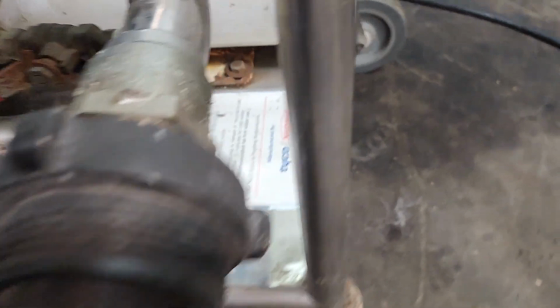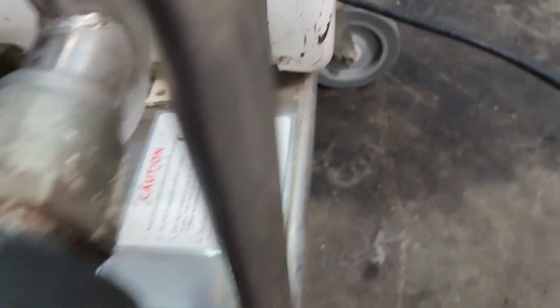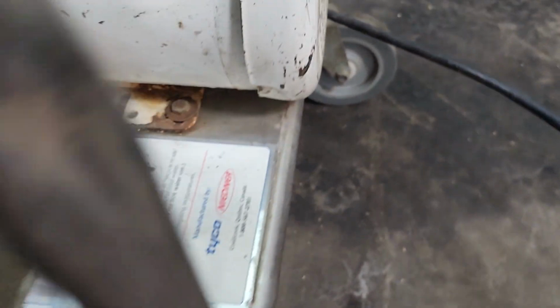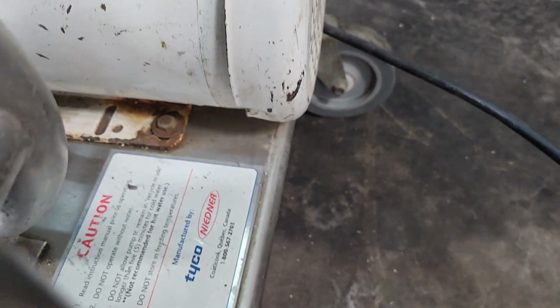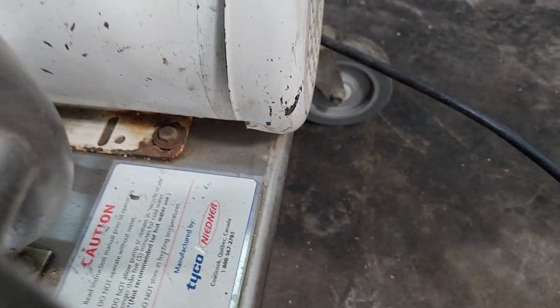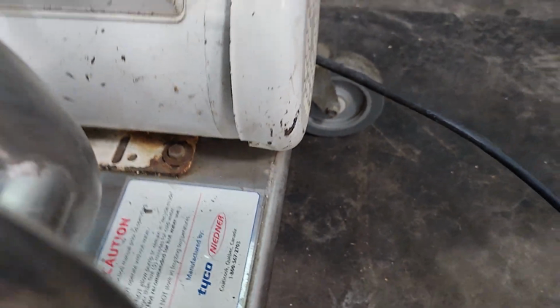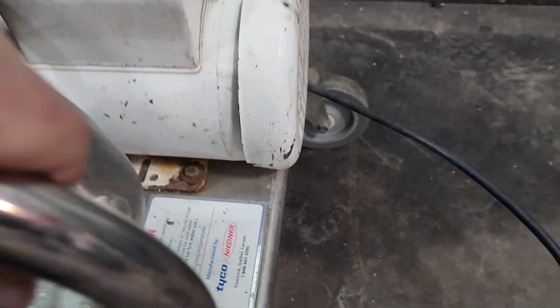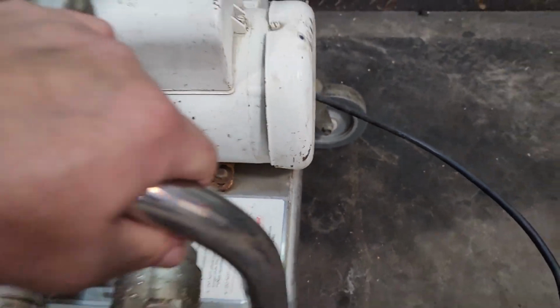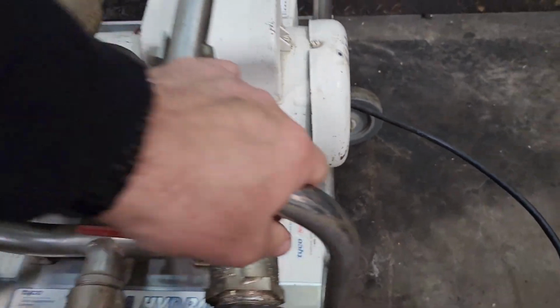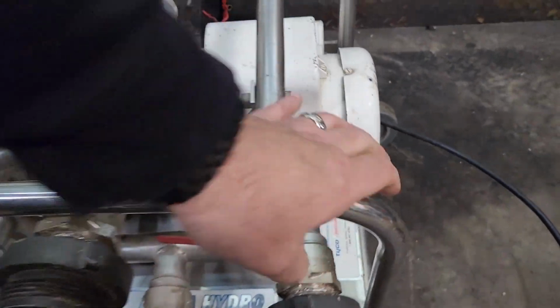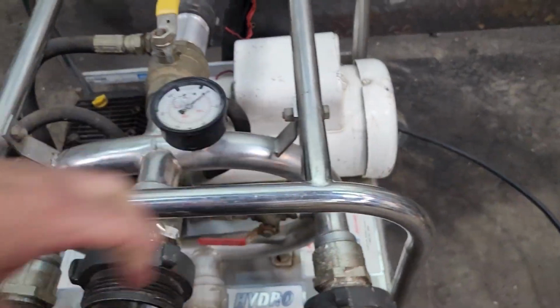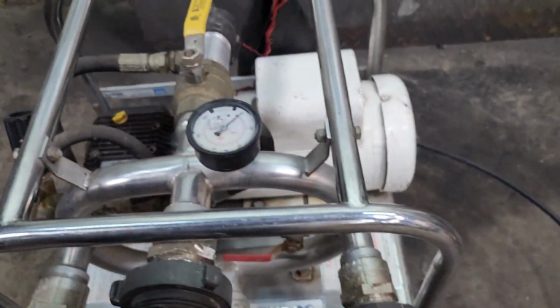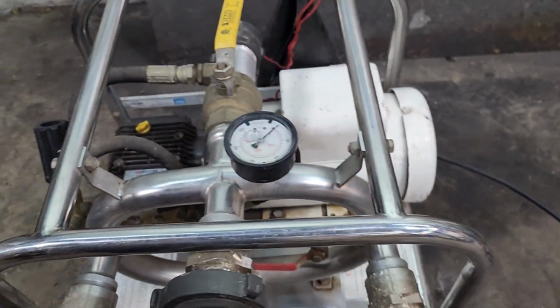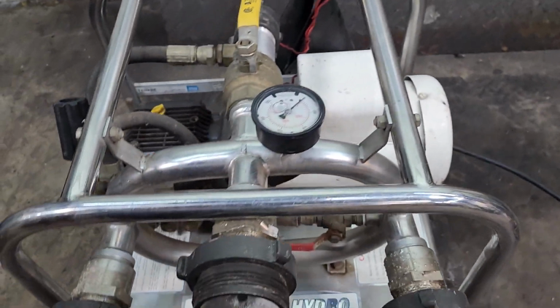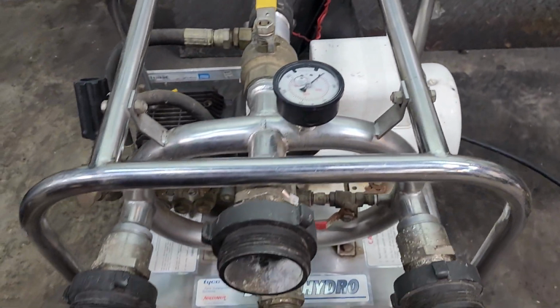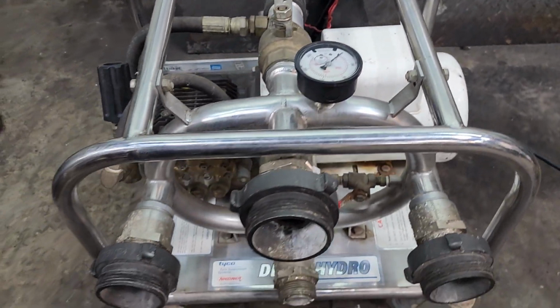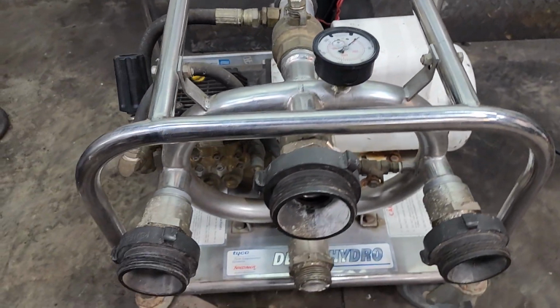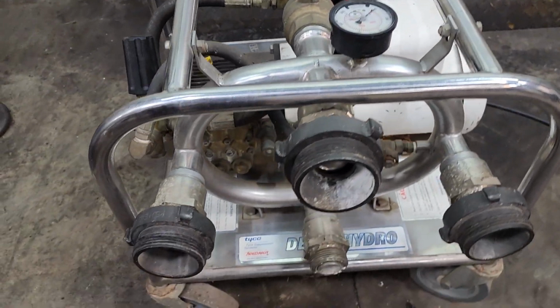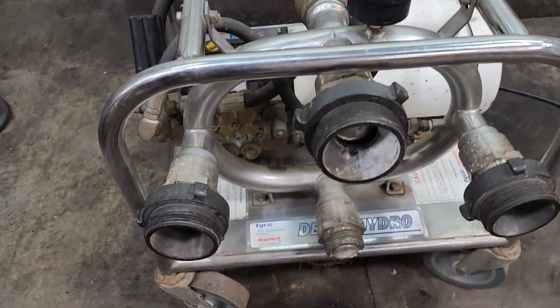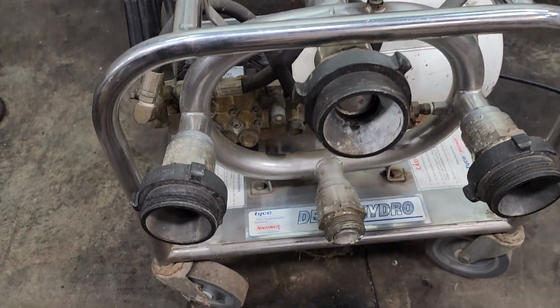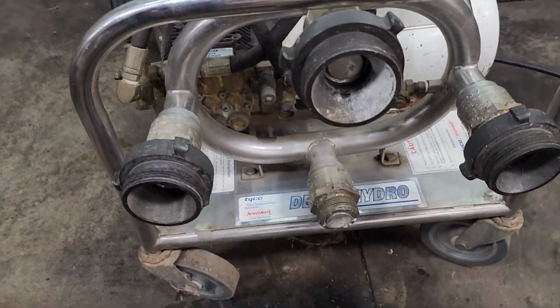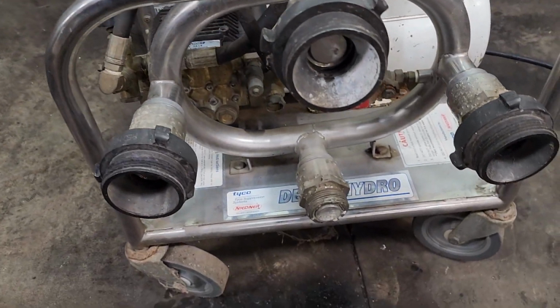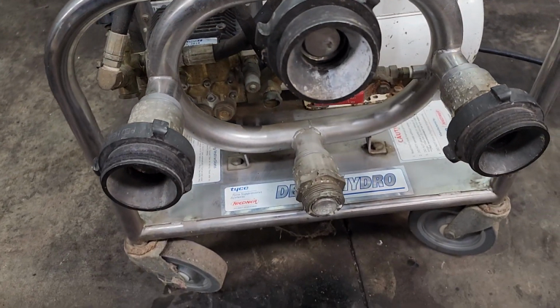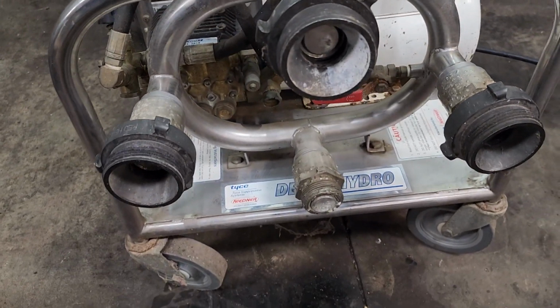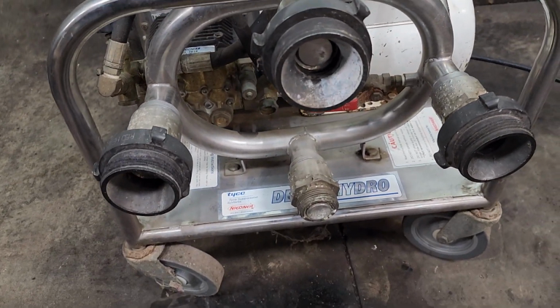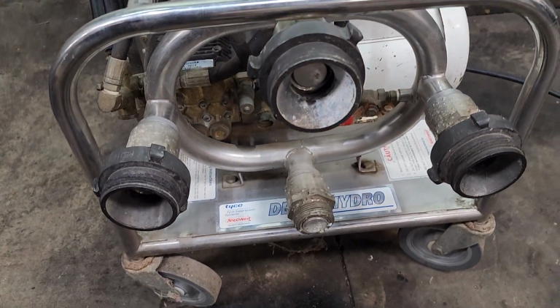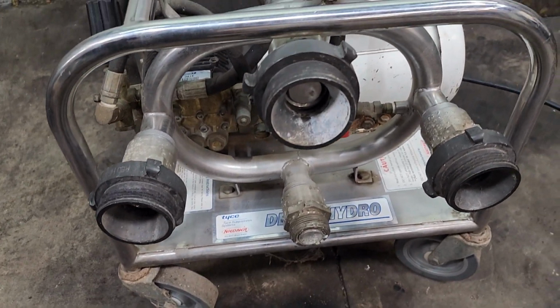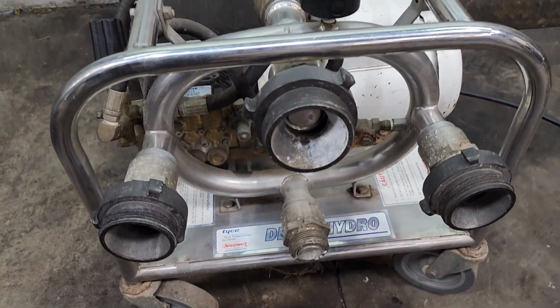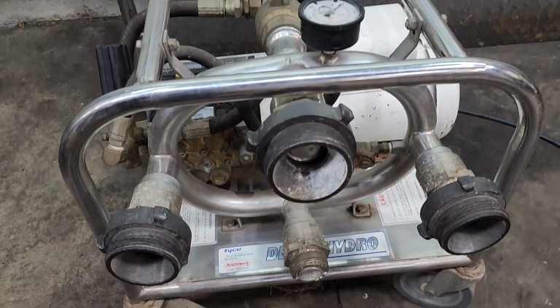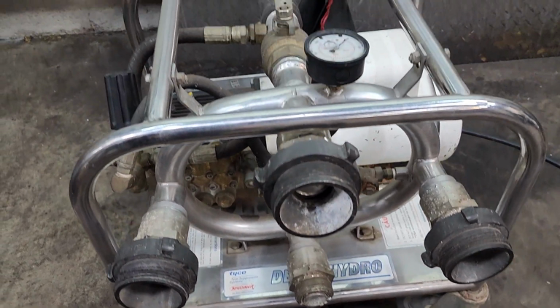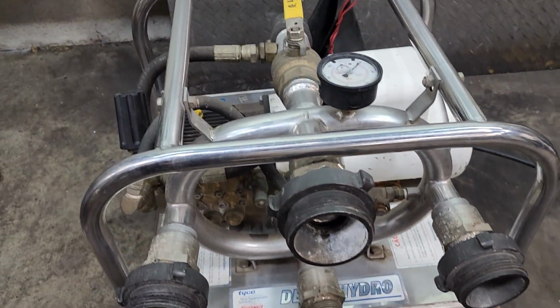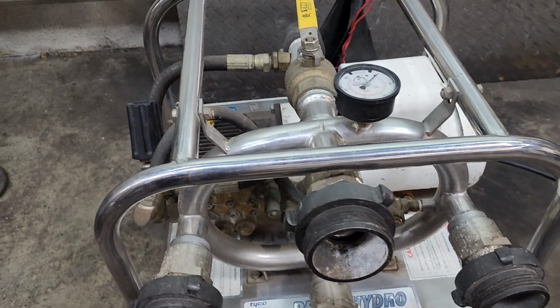This is a hose pressure tester. It came out of a local fire department.